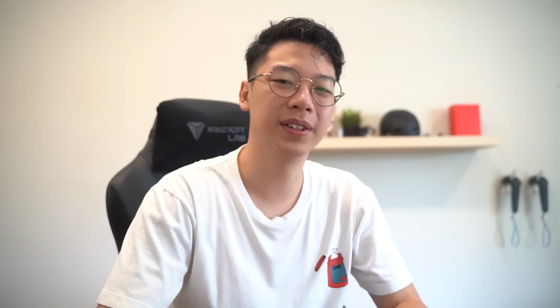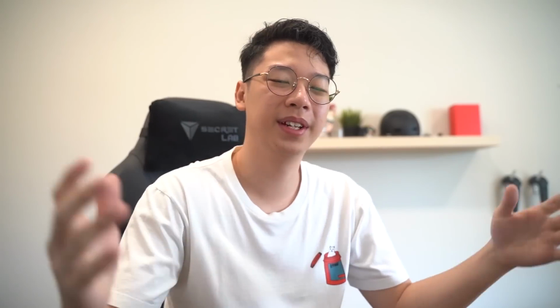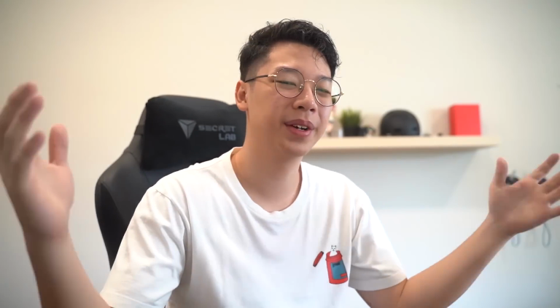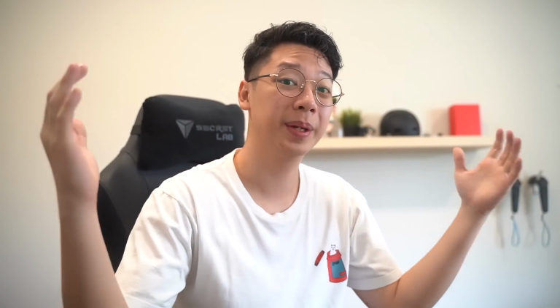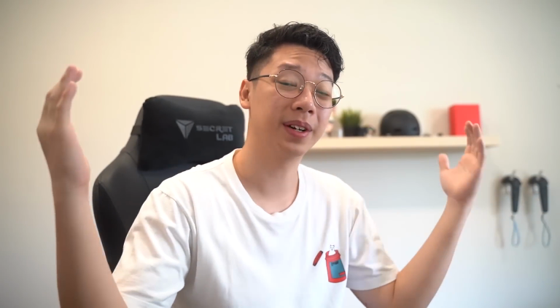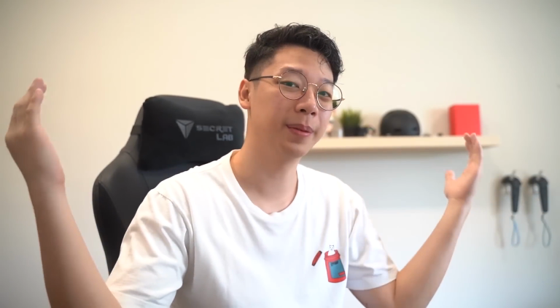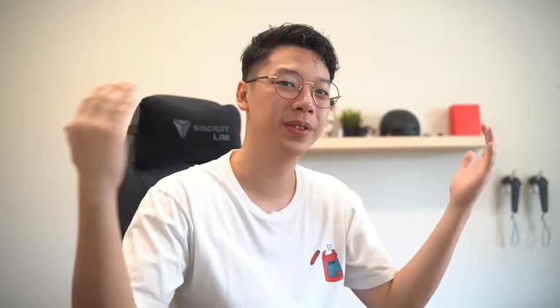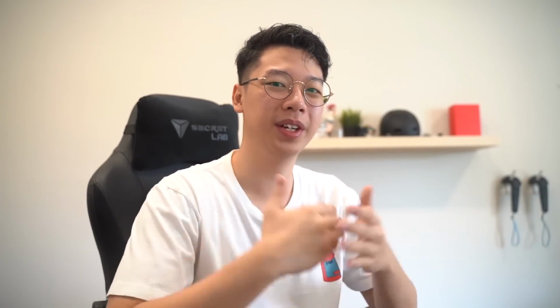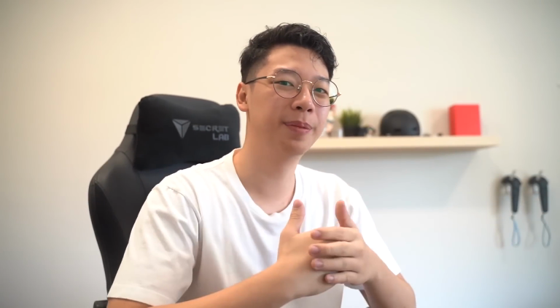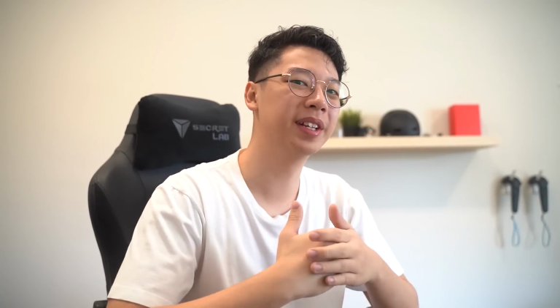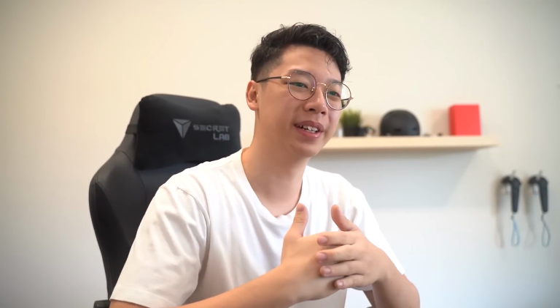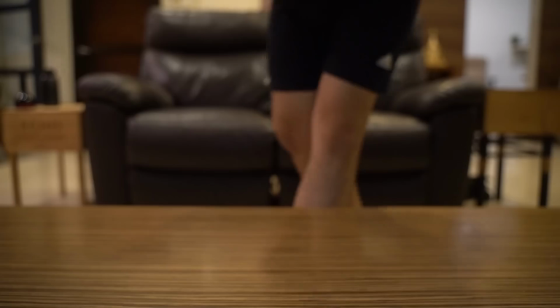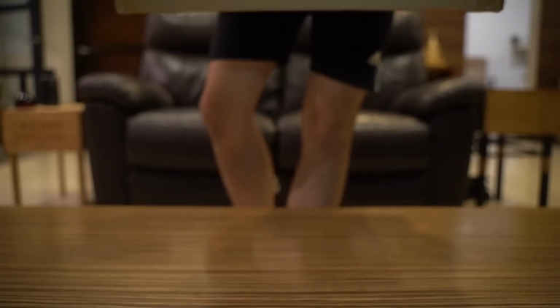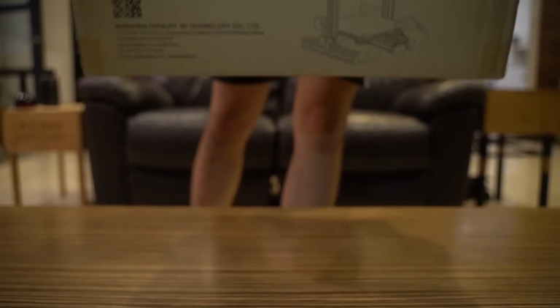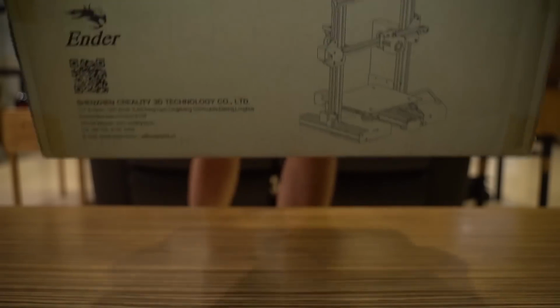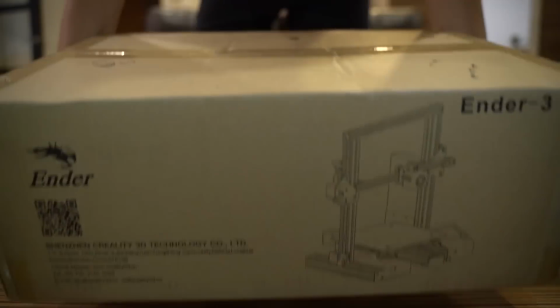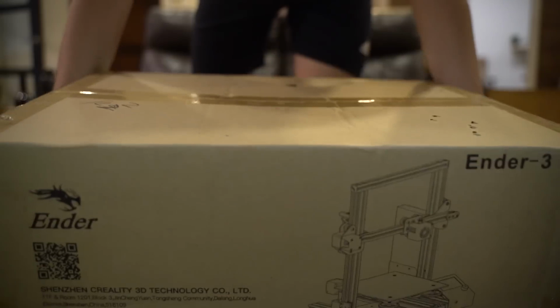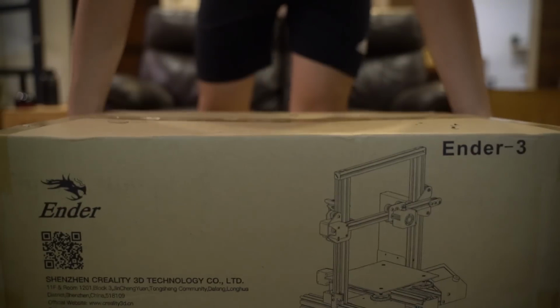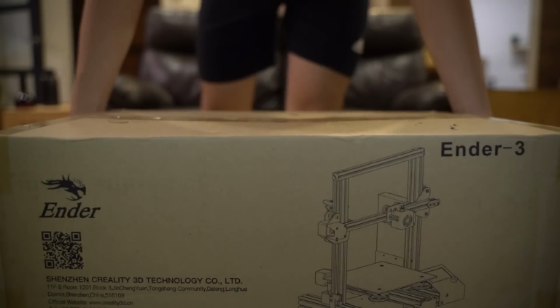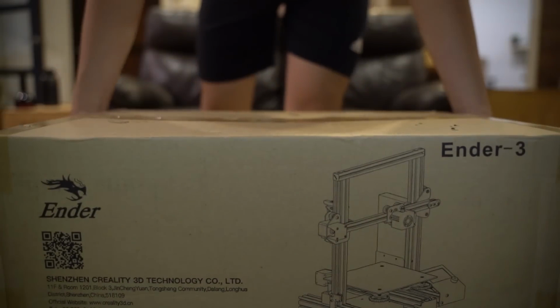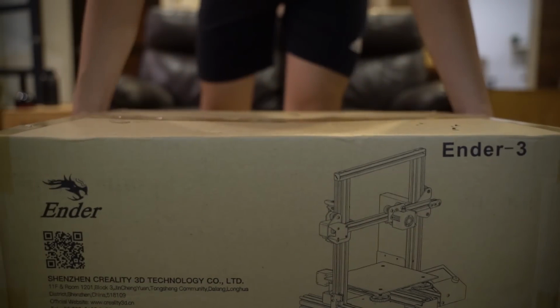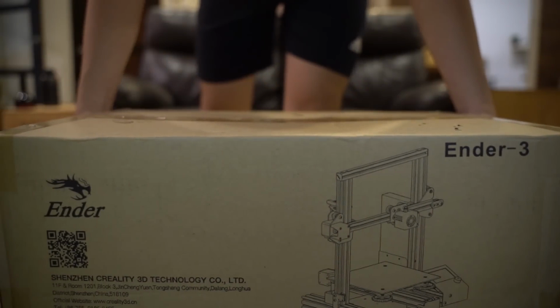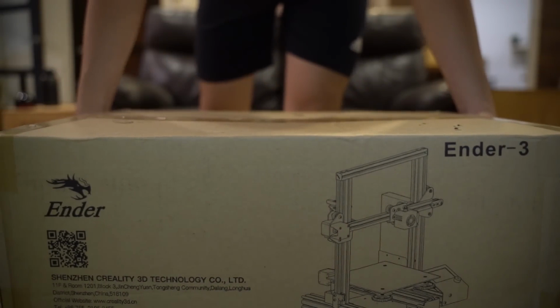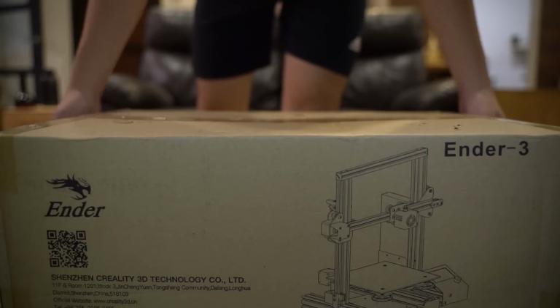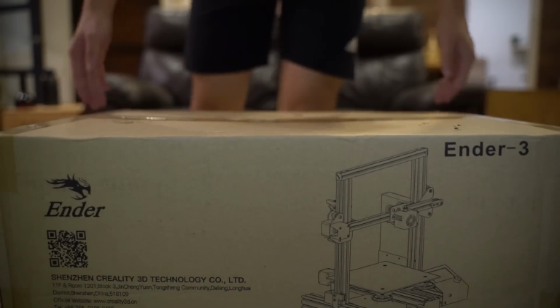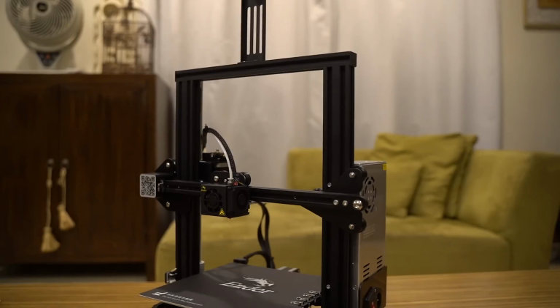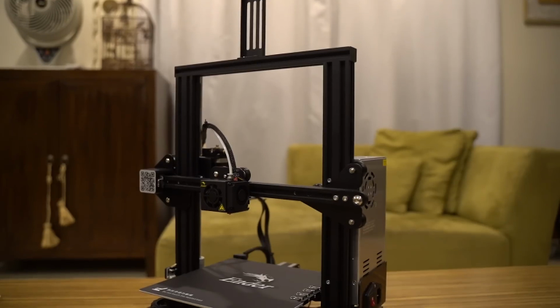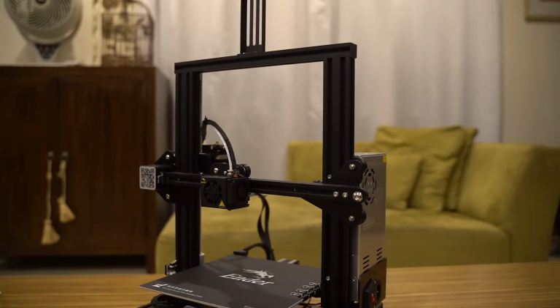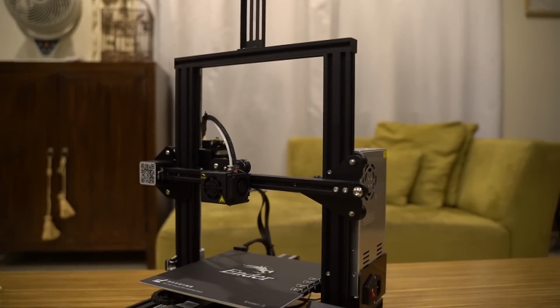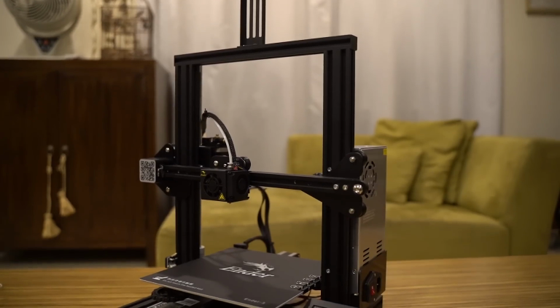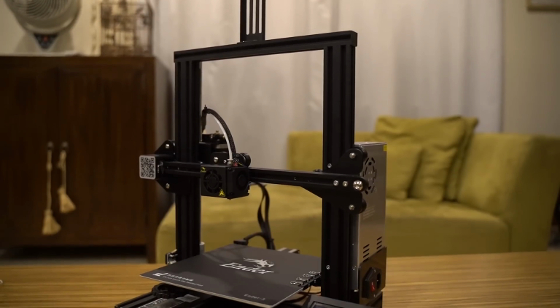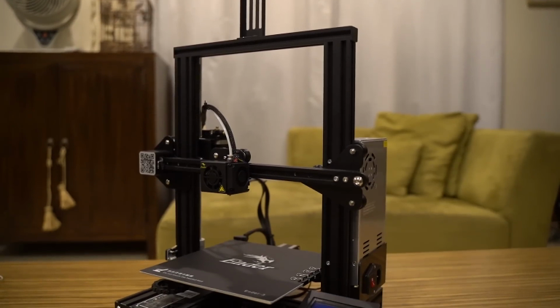Today we're gonna be talking about 3D printing. The people at Banggood sent me this 3D printer. It's called the Creality Ender 3D.